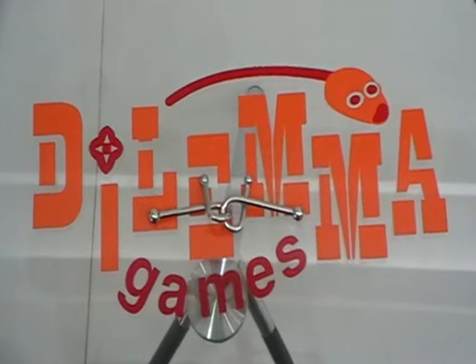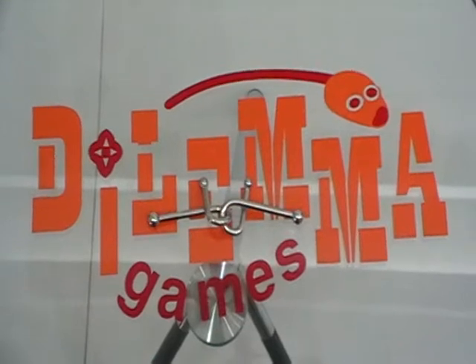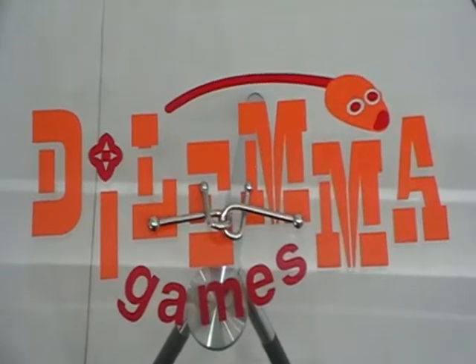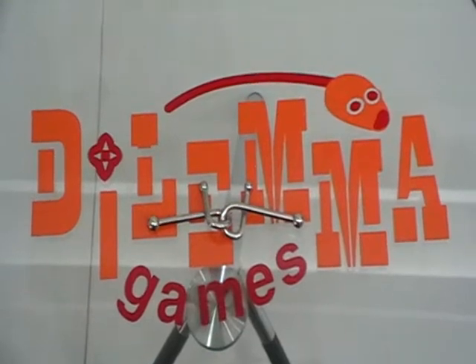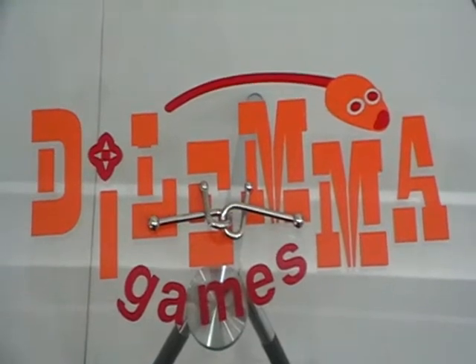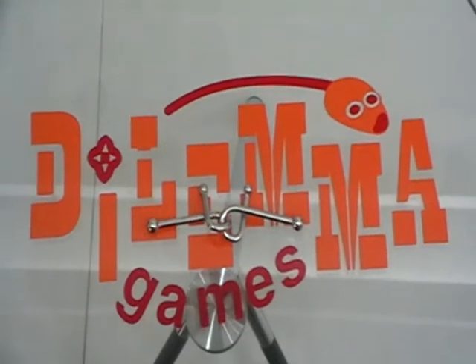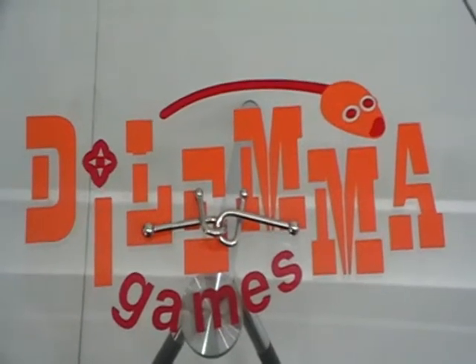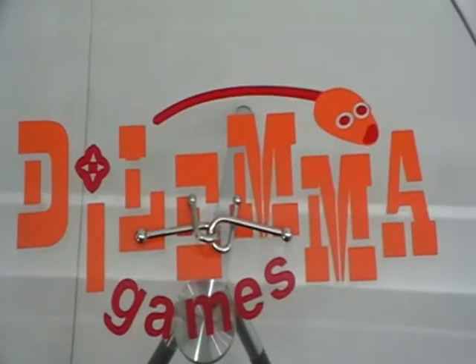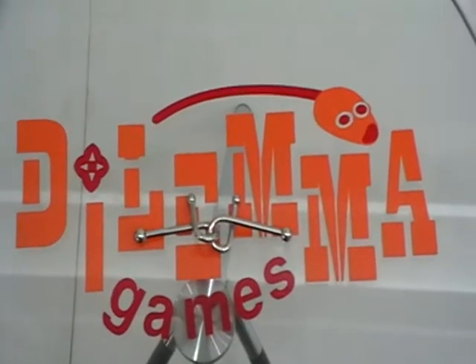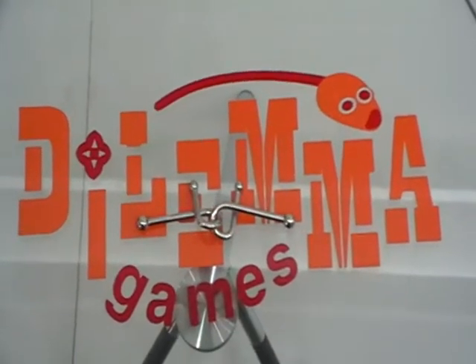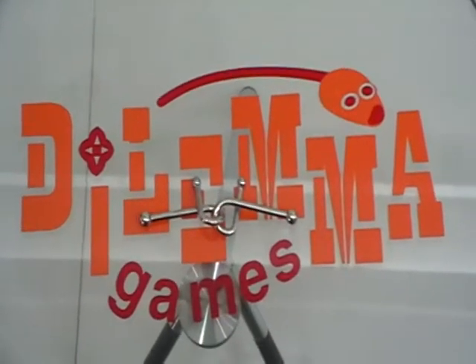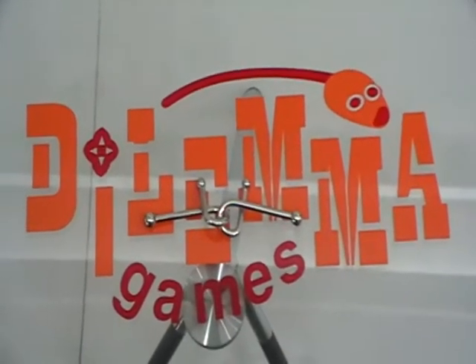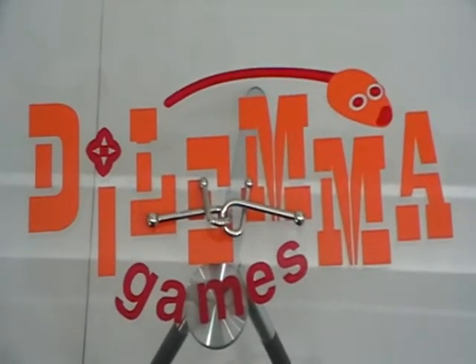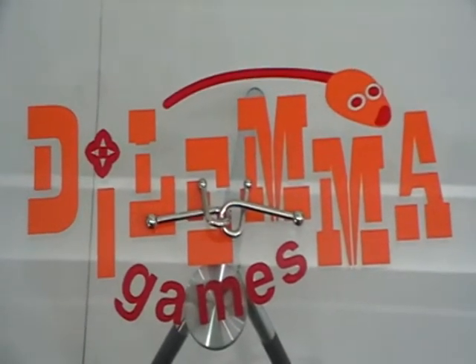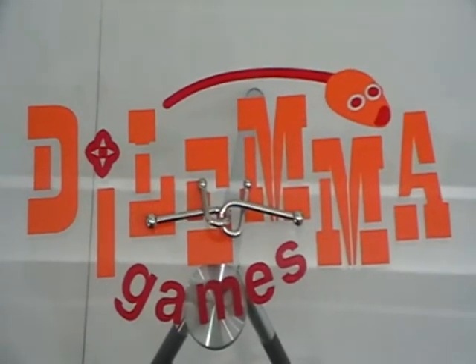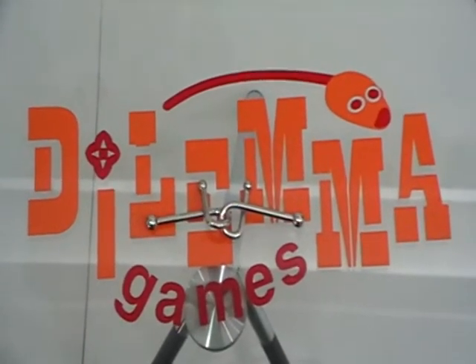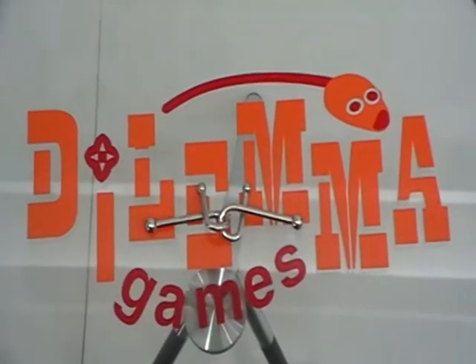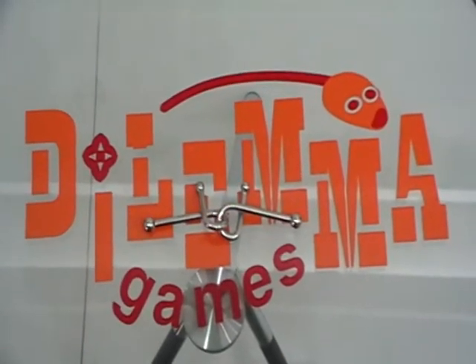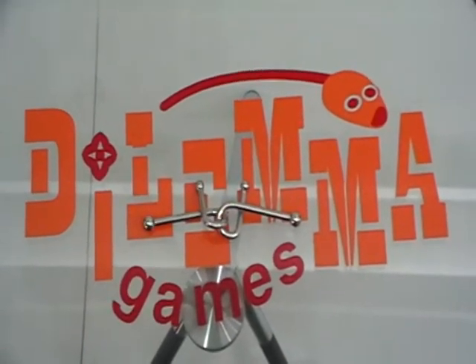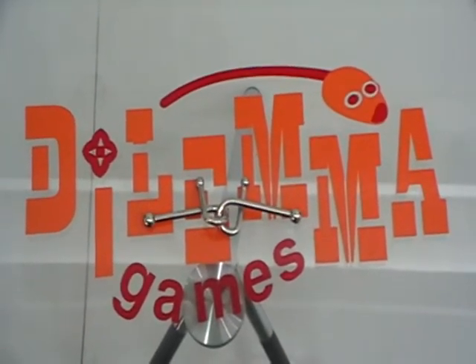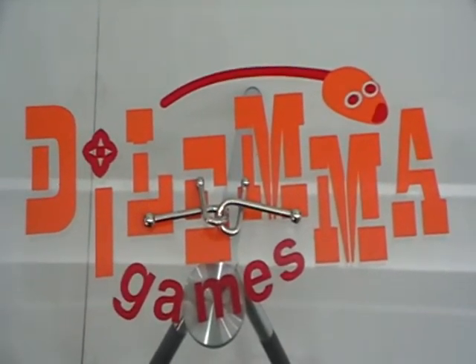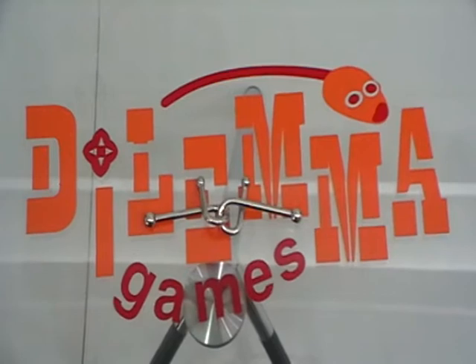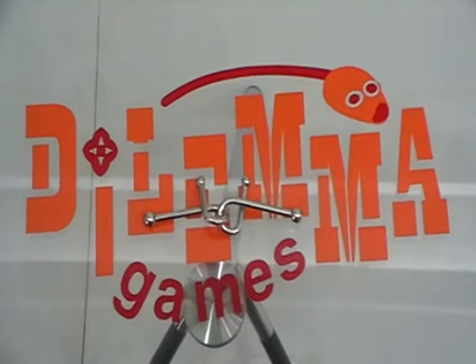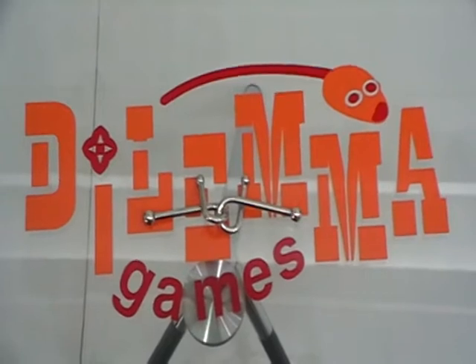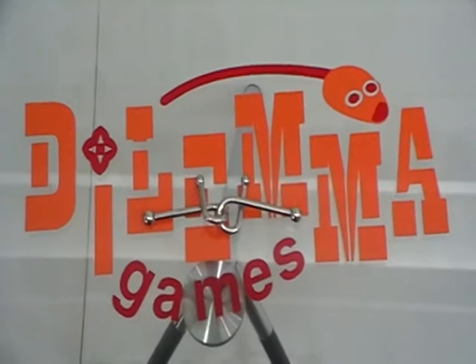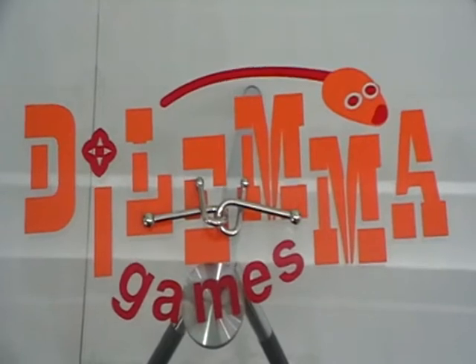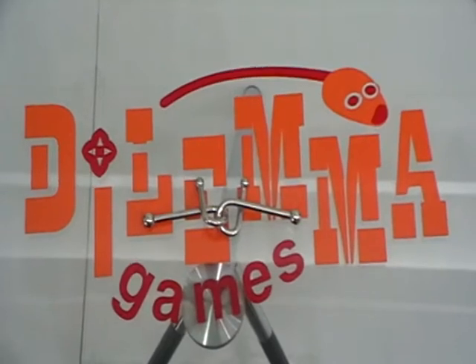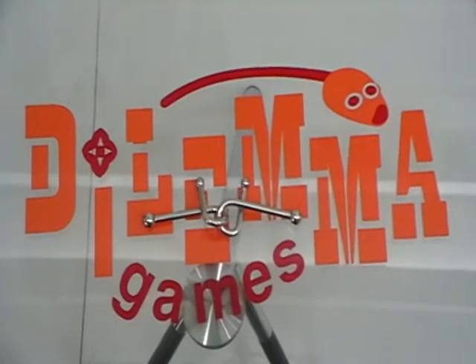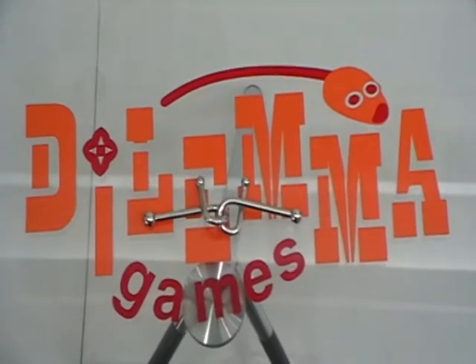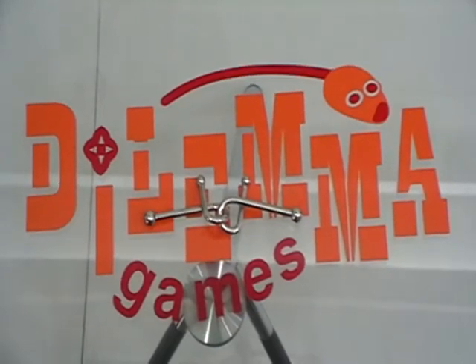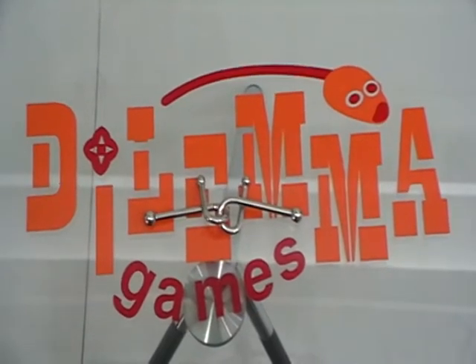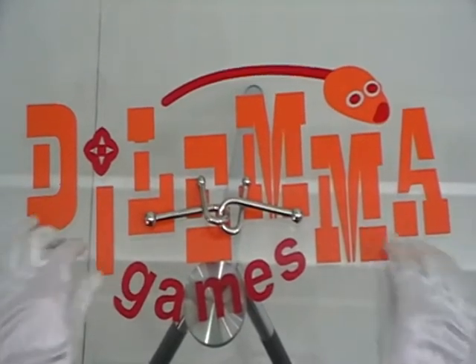Hello, this is M from Dilemma Games, the factory of brain teasers. Now I will show you the solution of this cast puzzle.